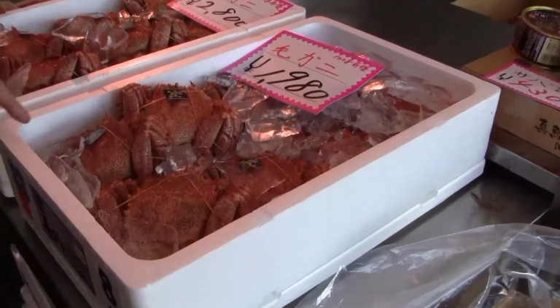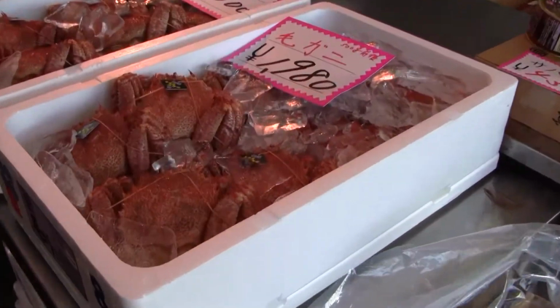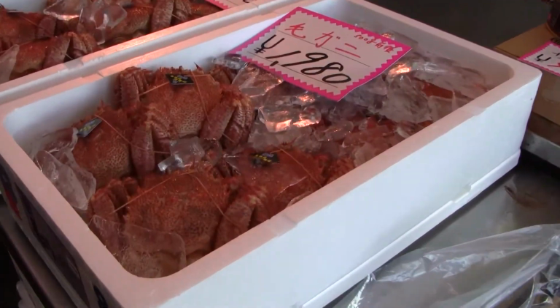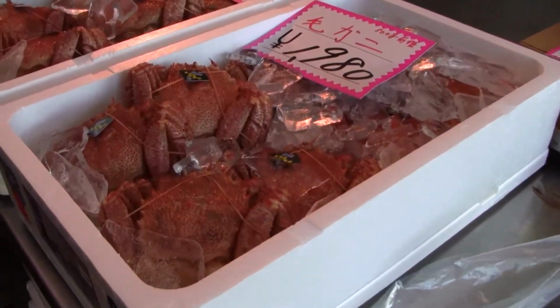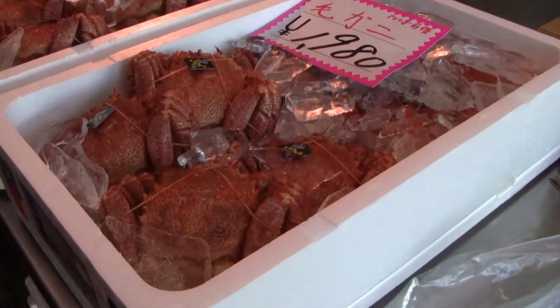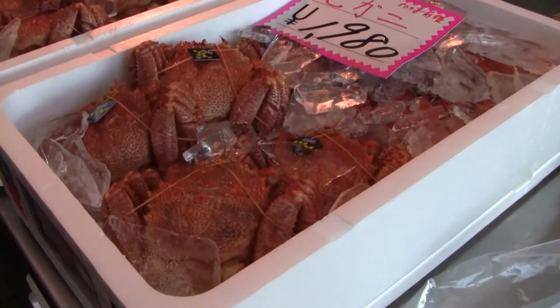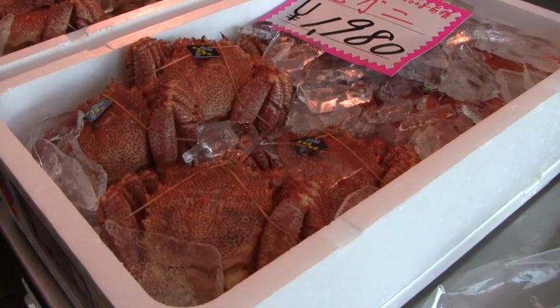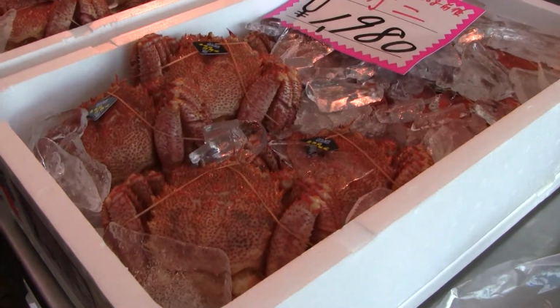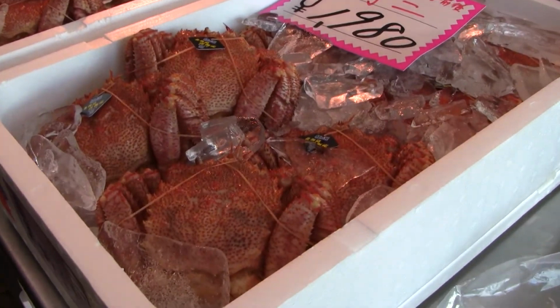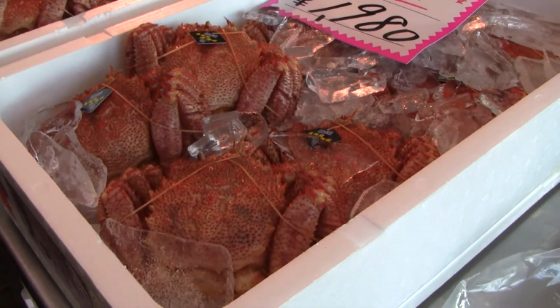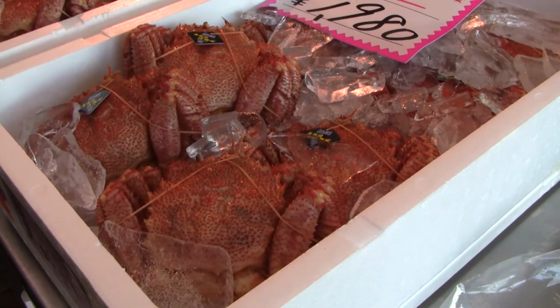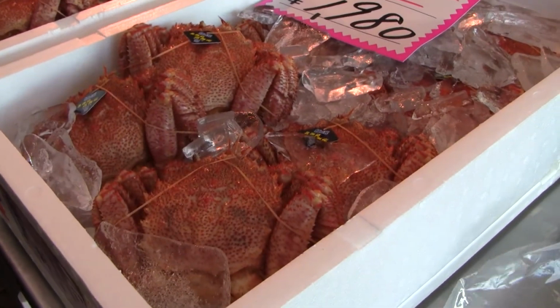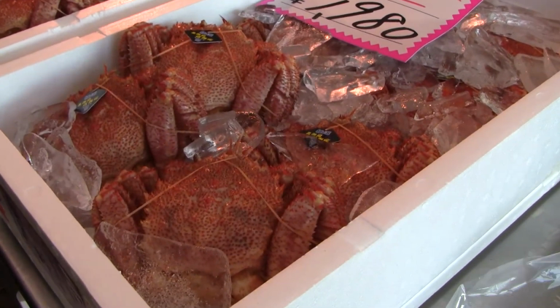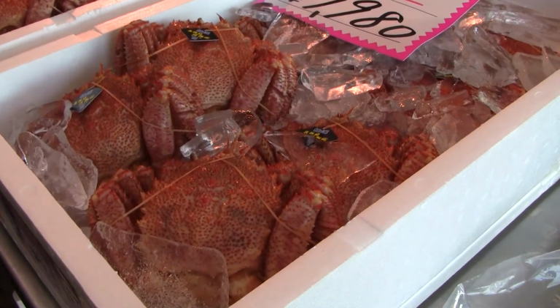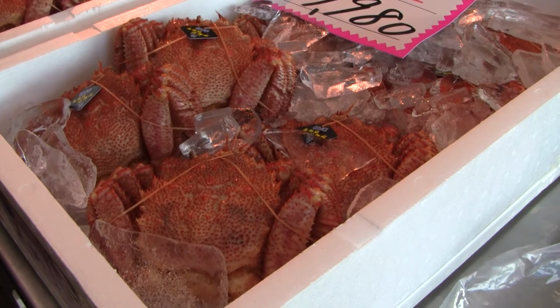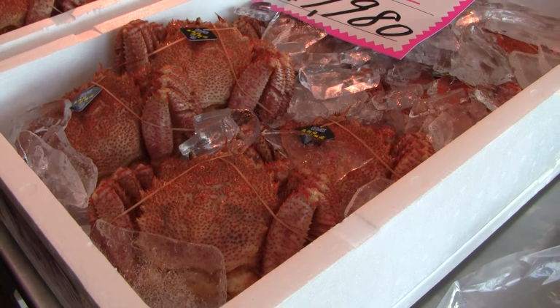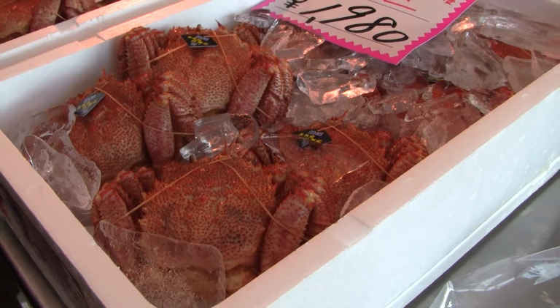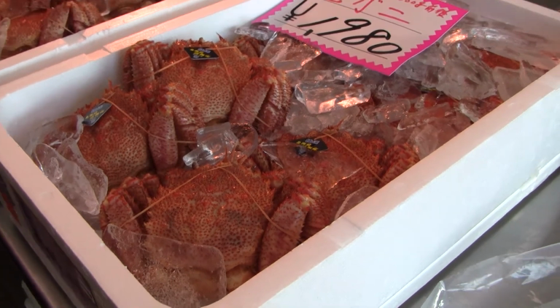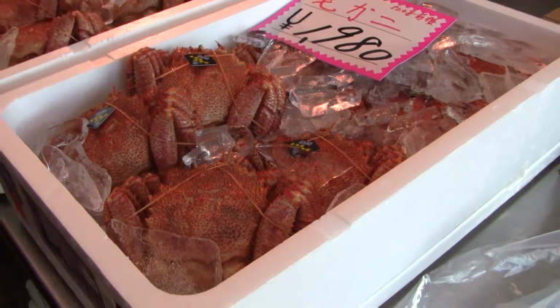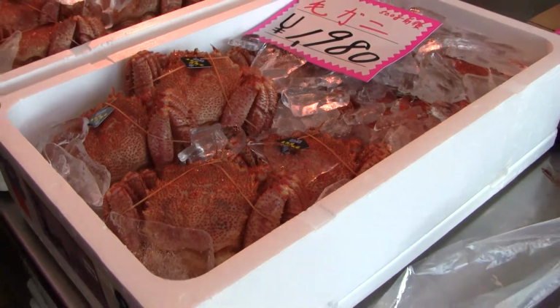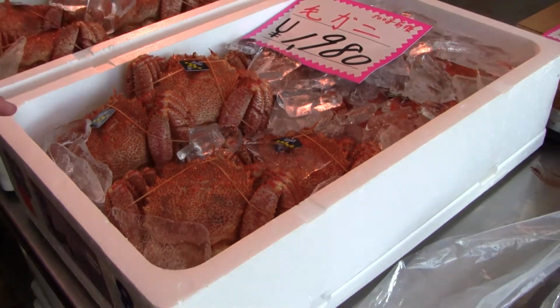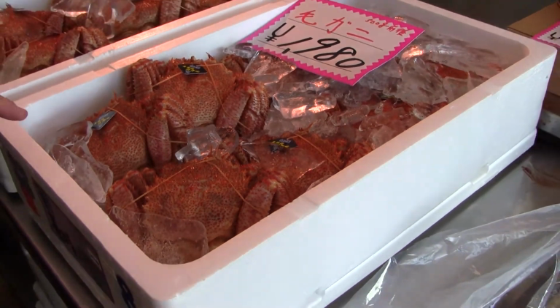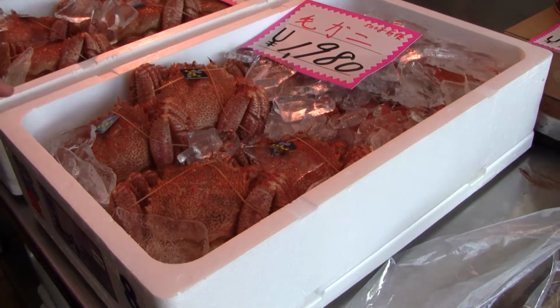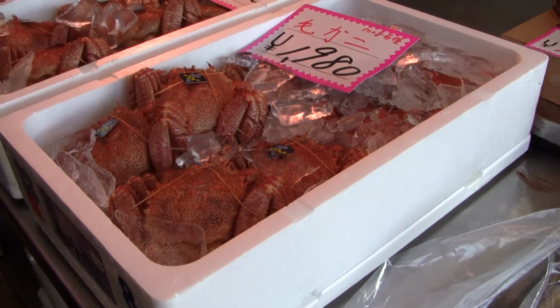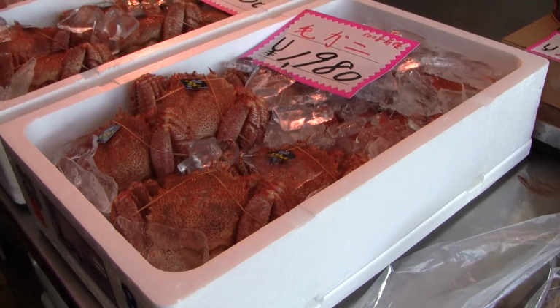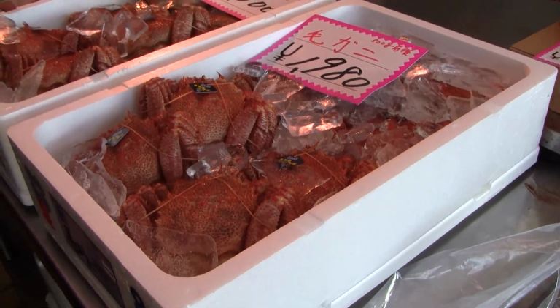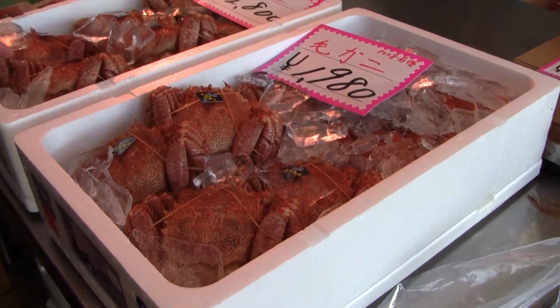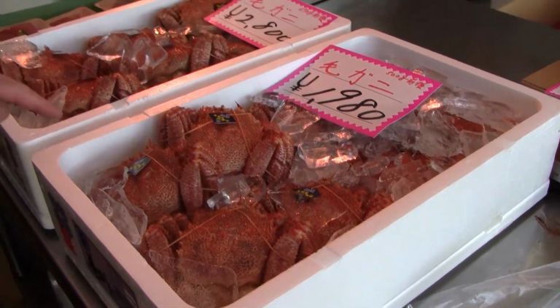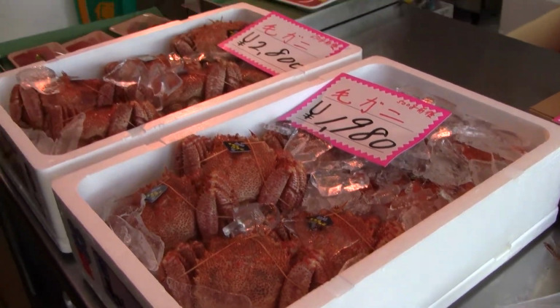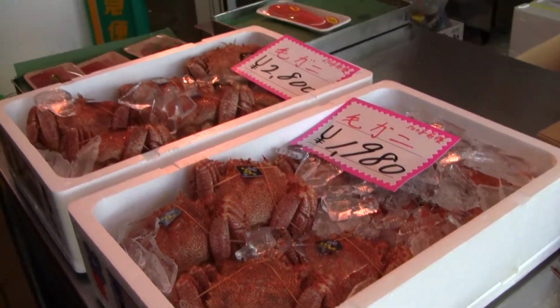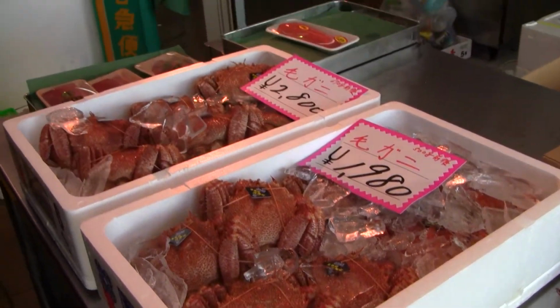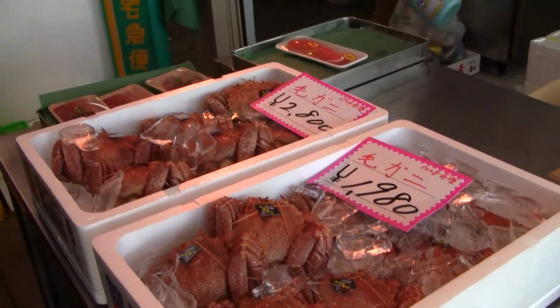This is the crab we had yesterday. These are more the standard size.